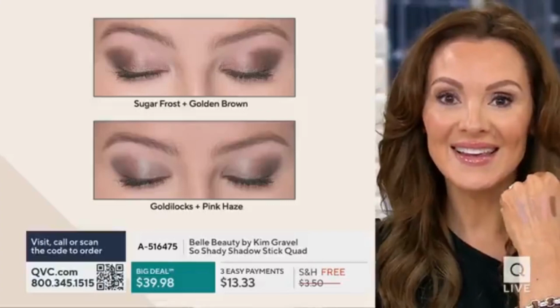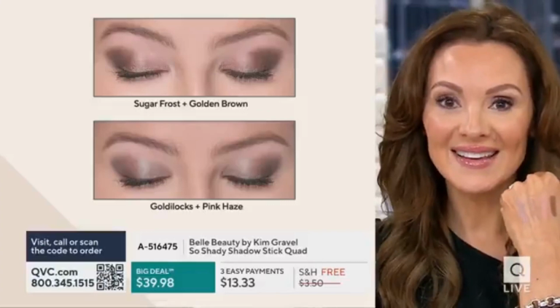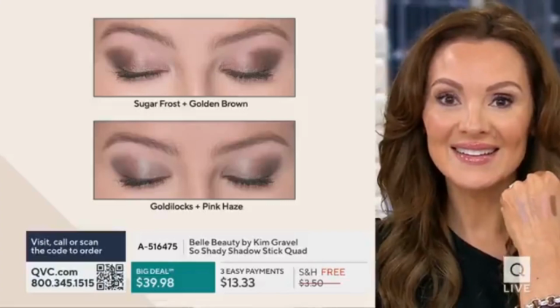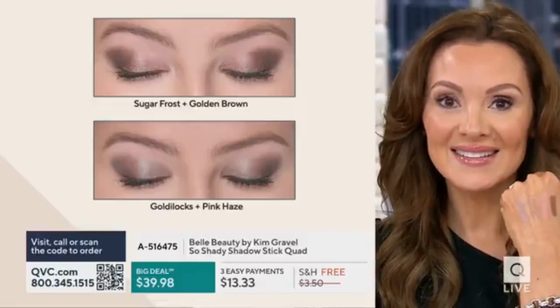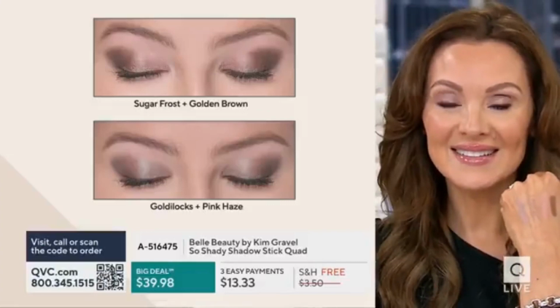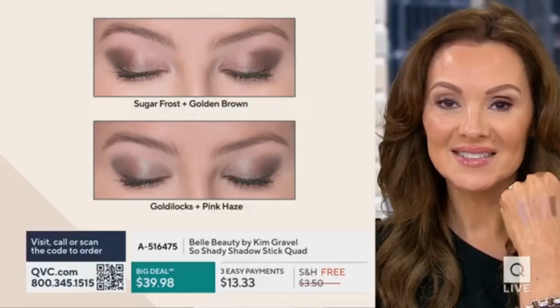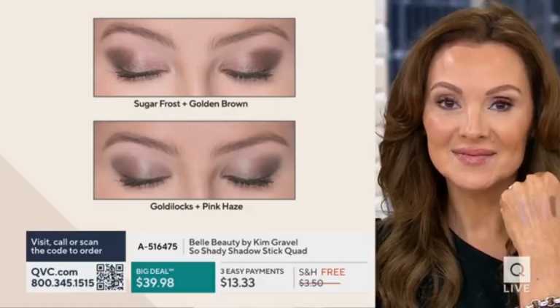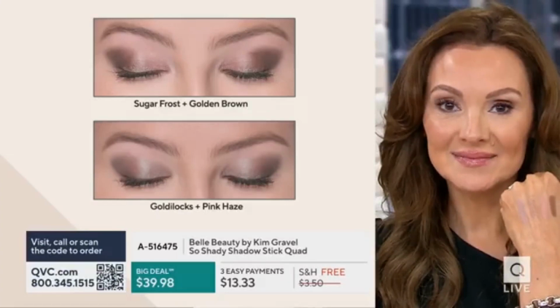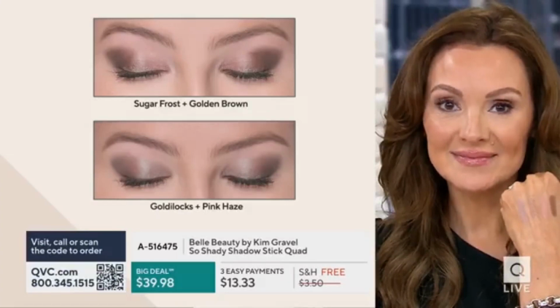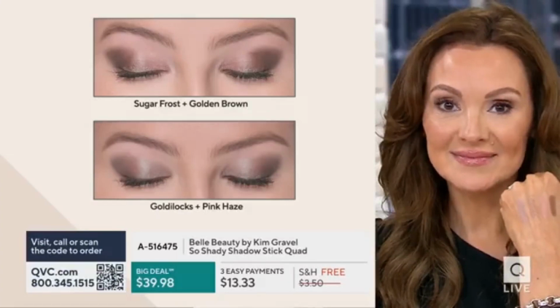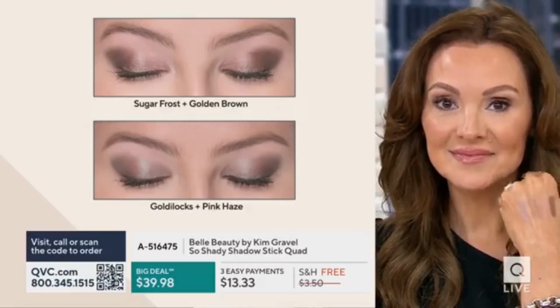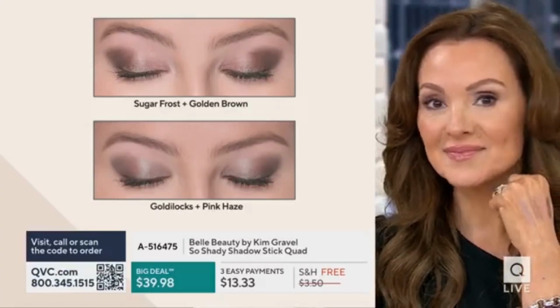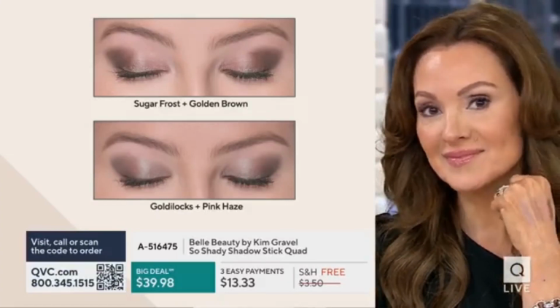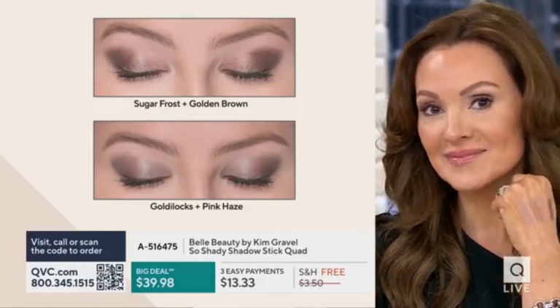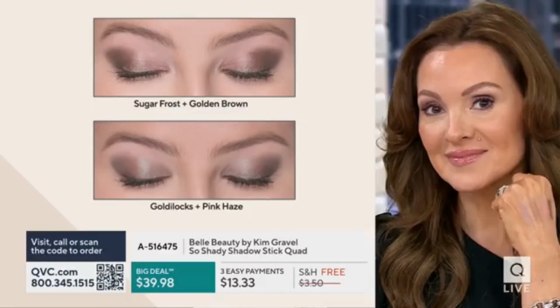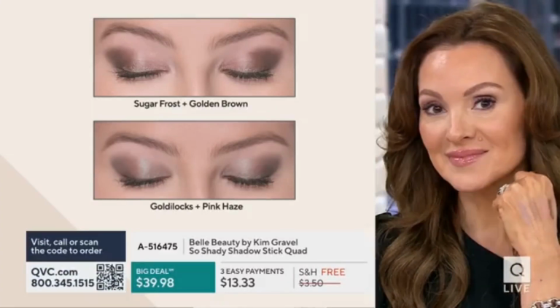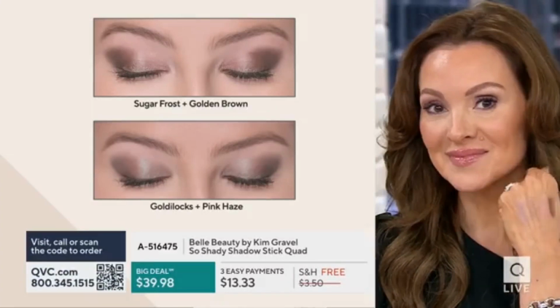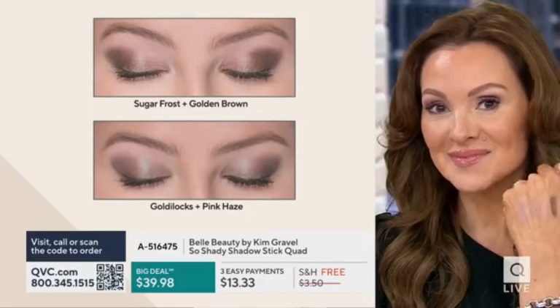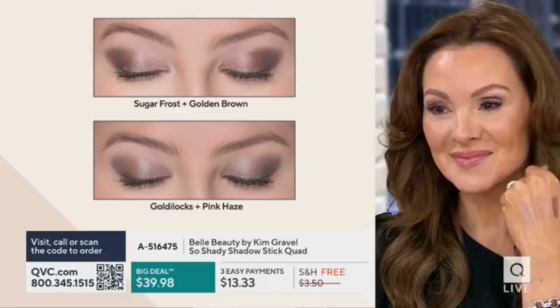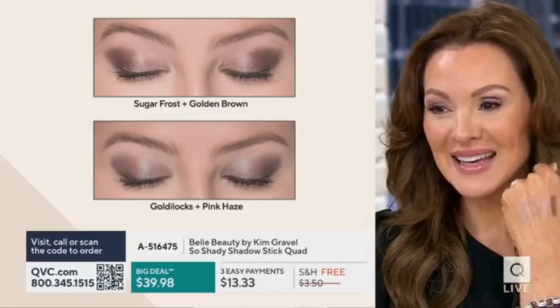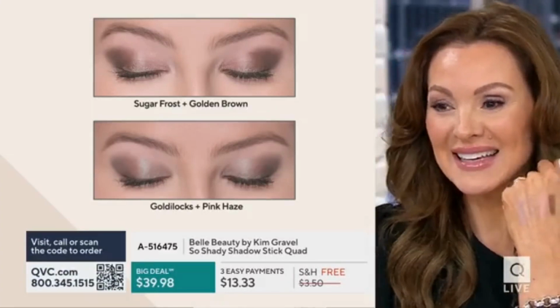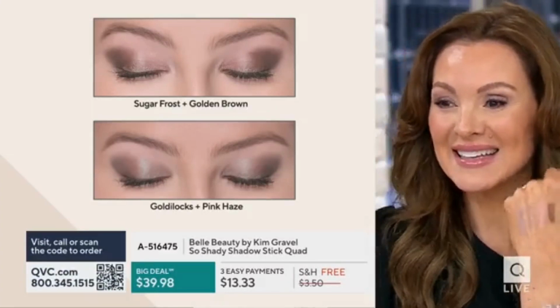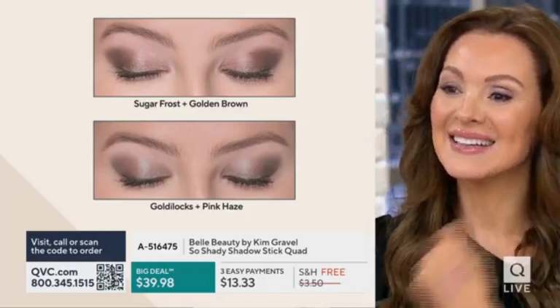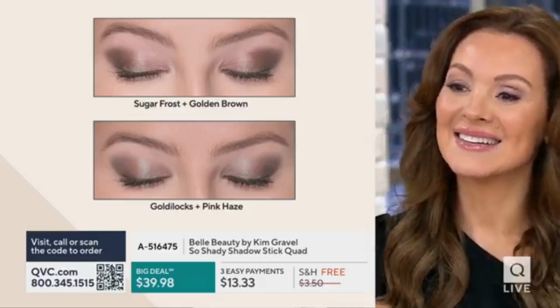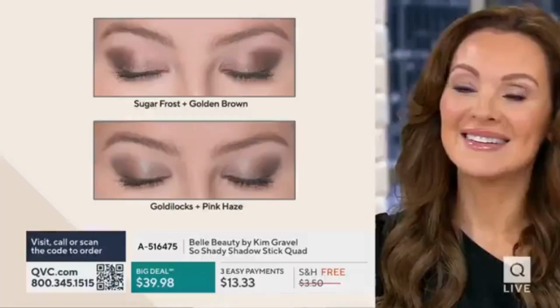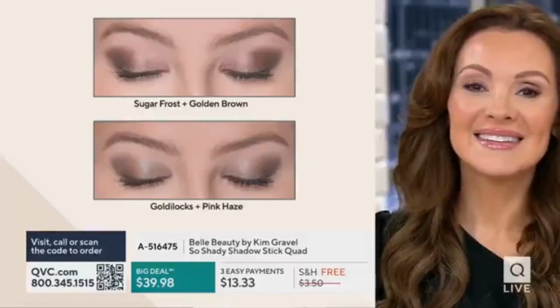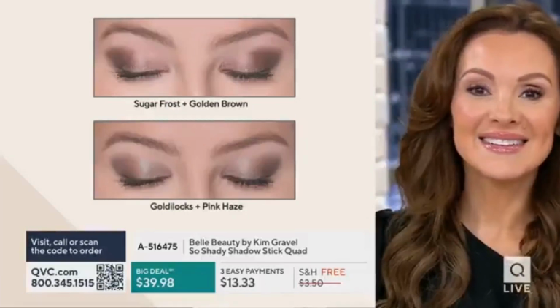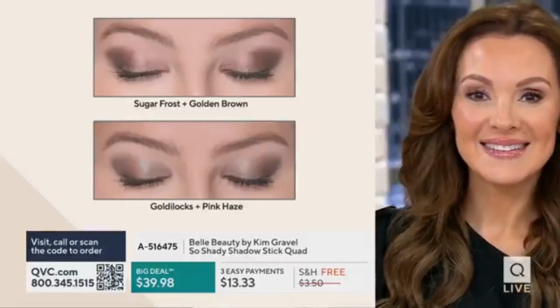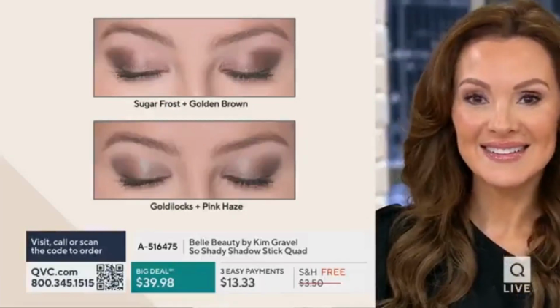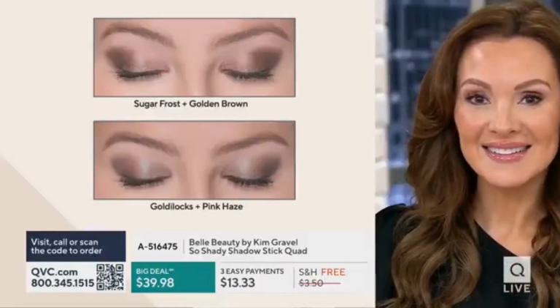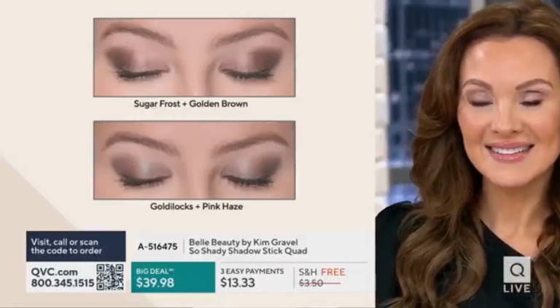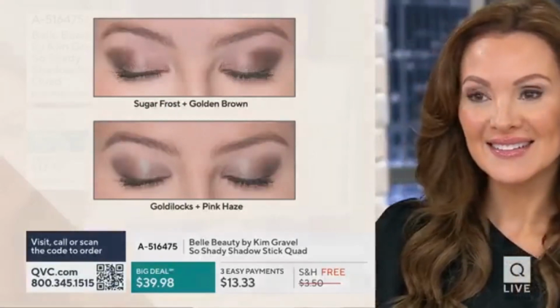And then it wears well. It looks beautiful. The color payoff is so nice.